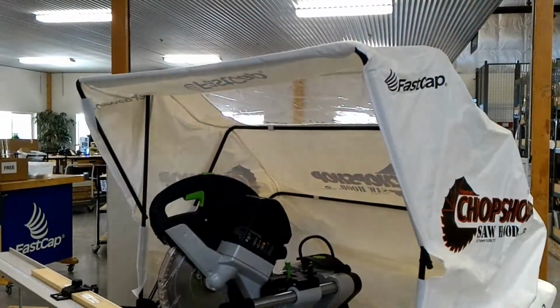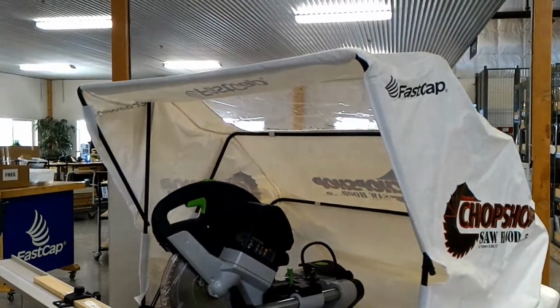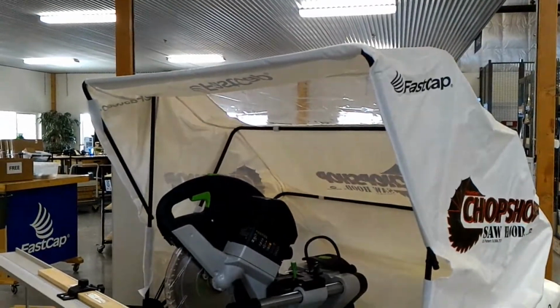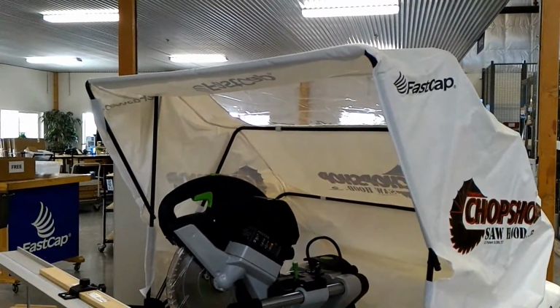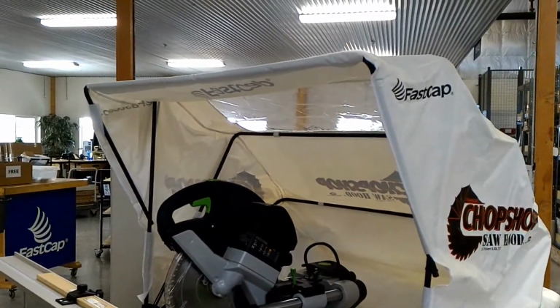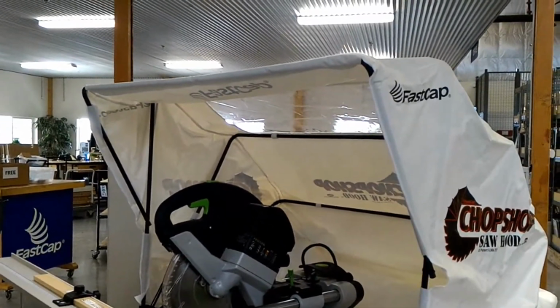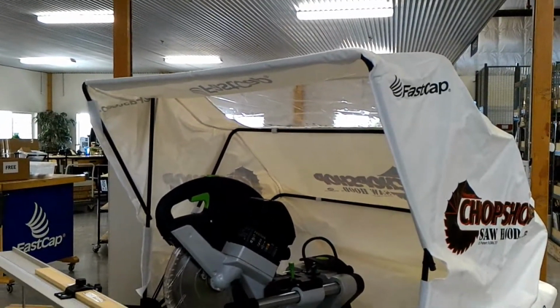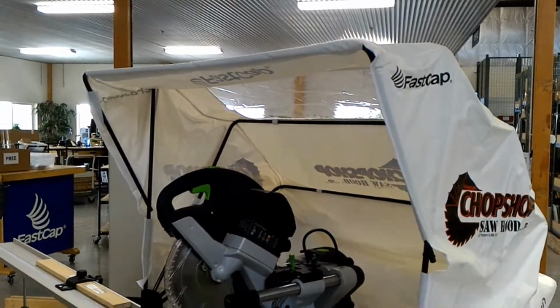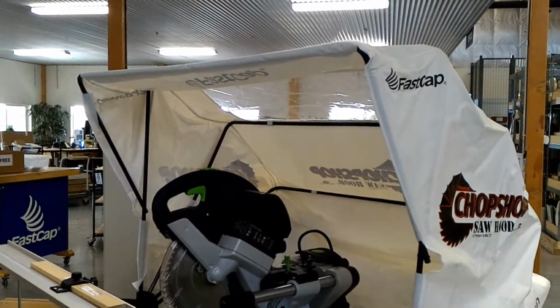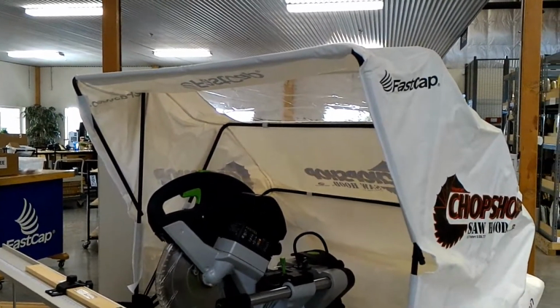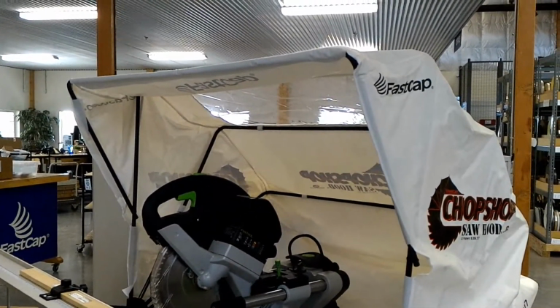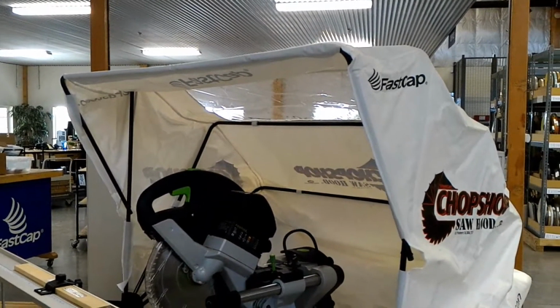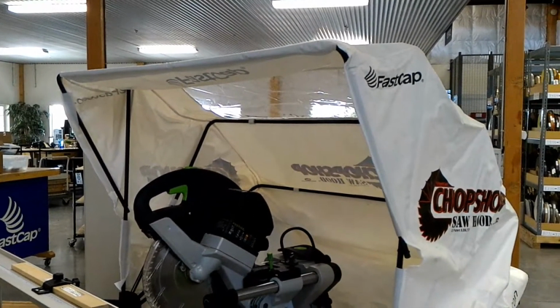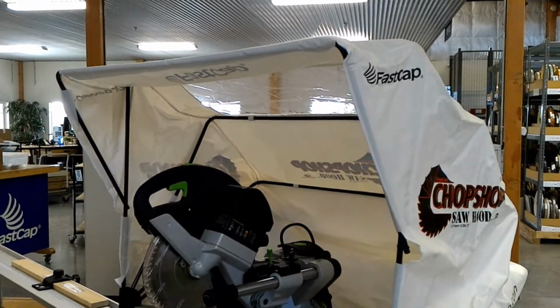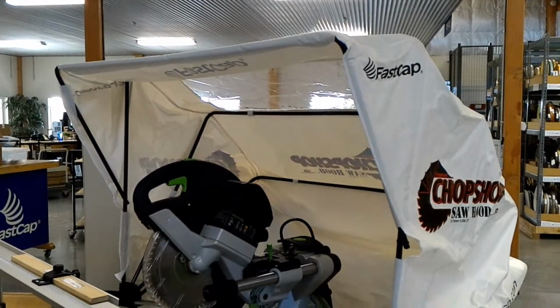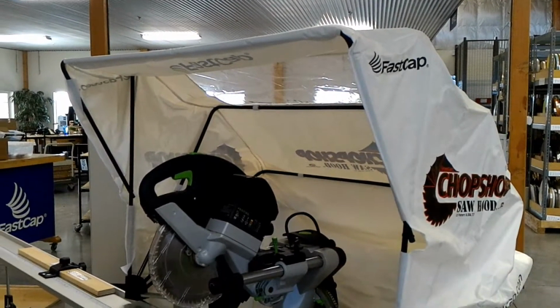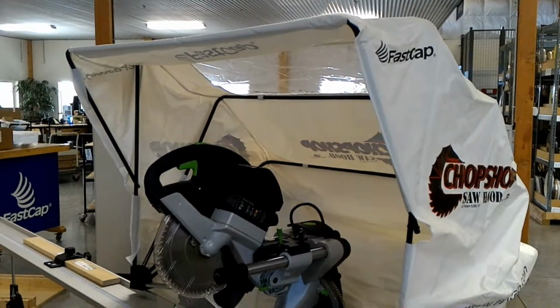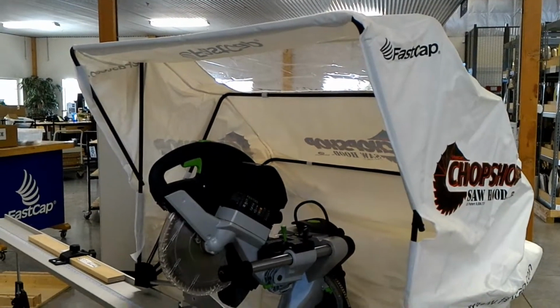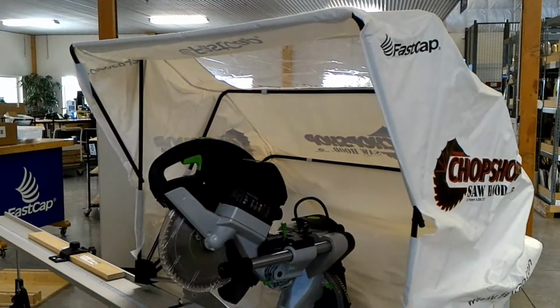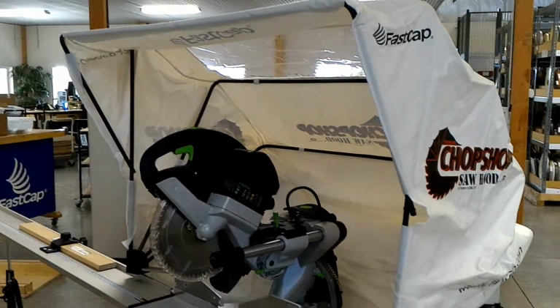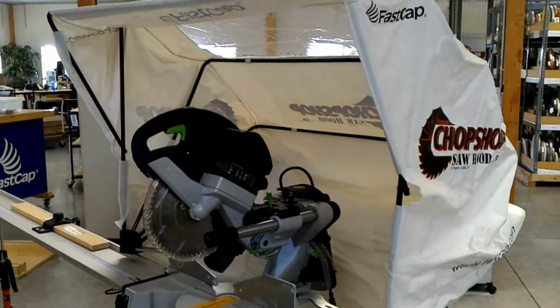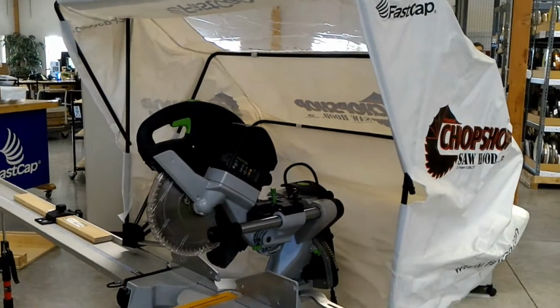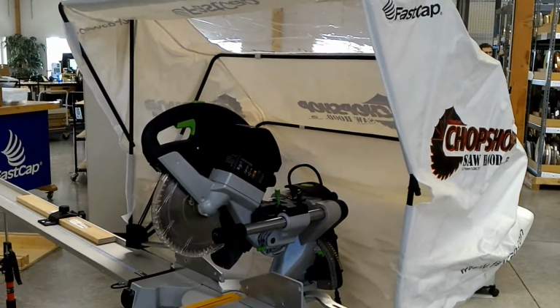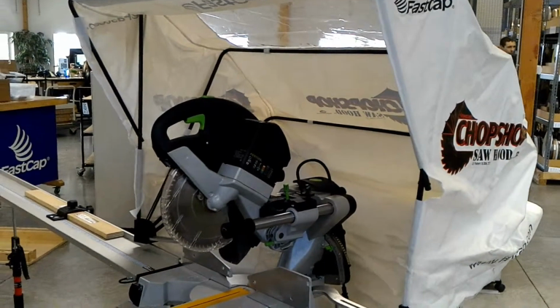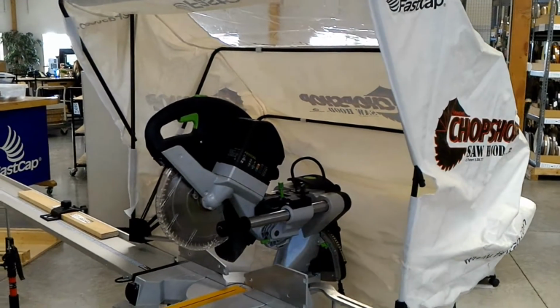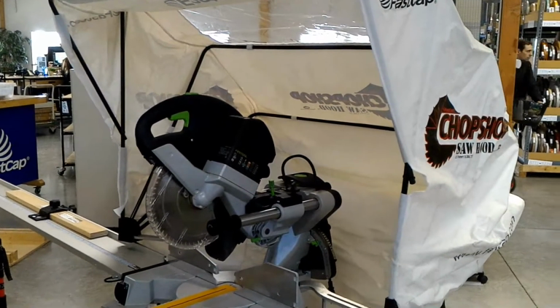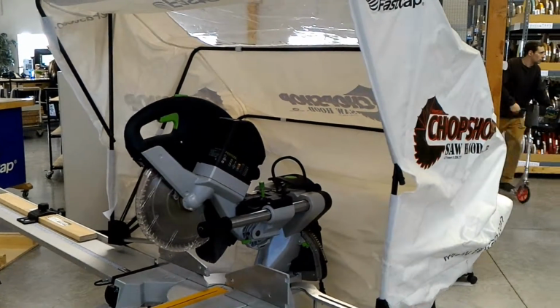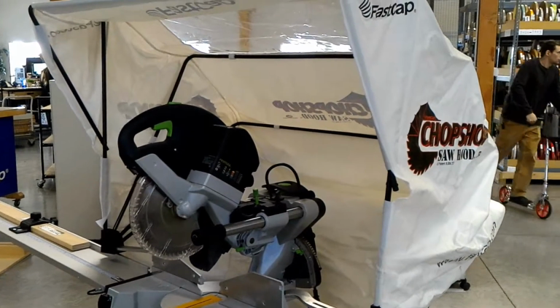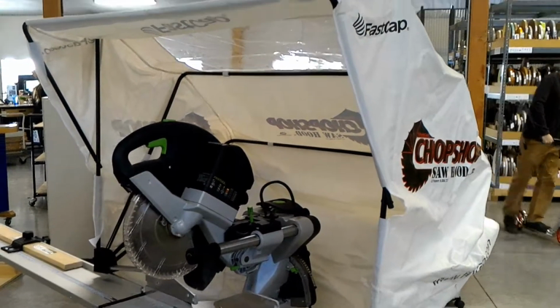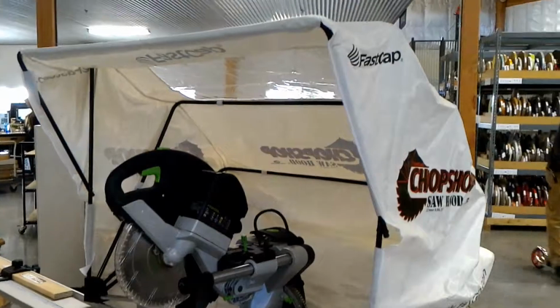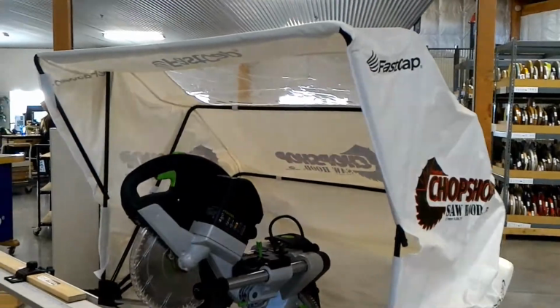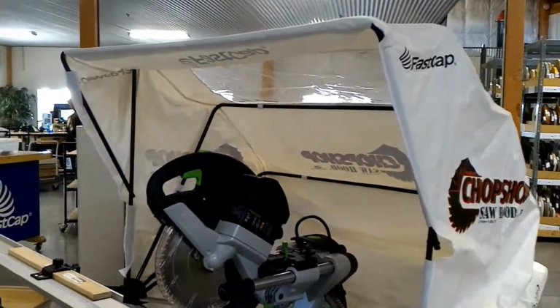Hey Steve, this is just a quick video to show you the chop saw hood setup, just to make sure we're on the exact same page here.